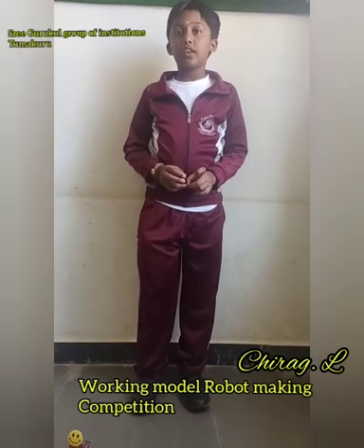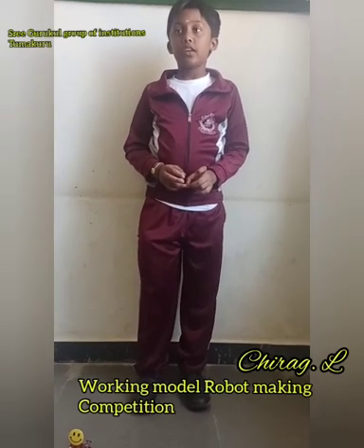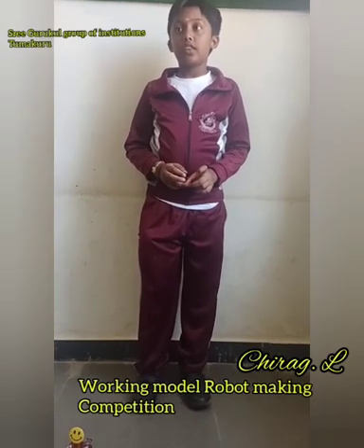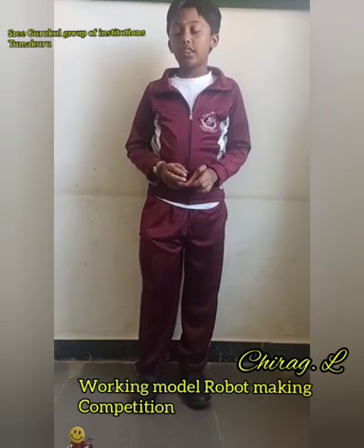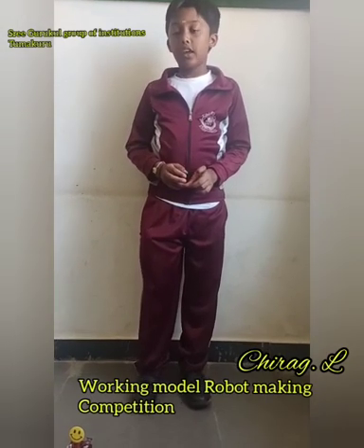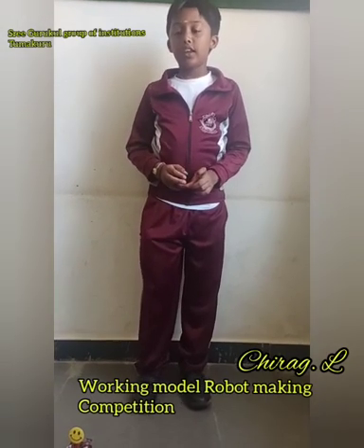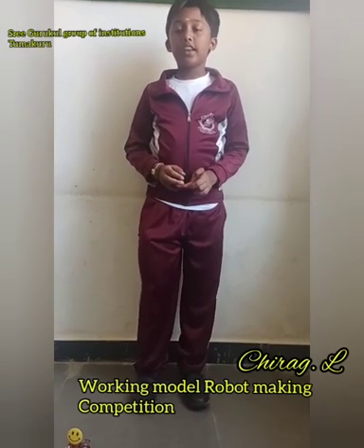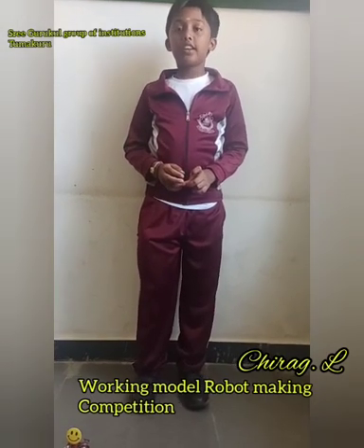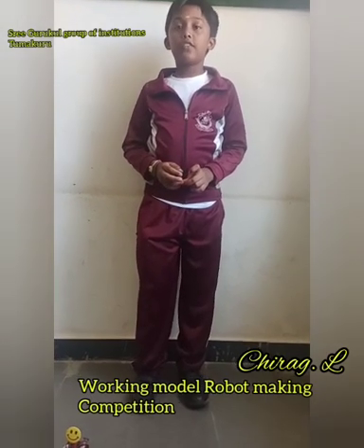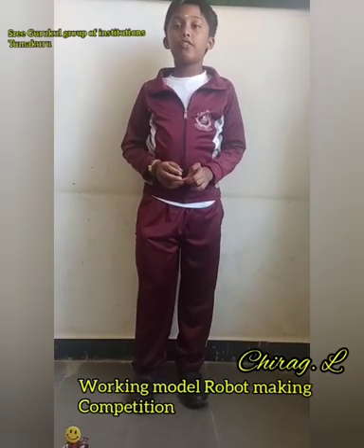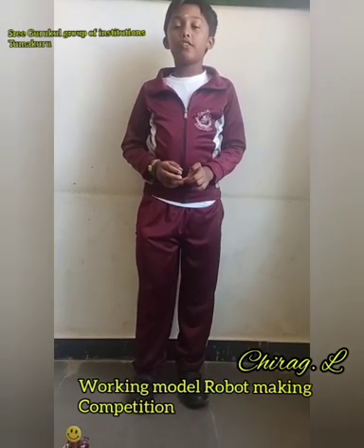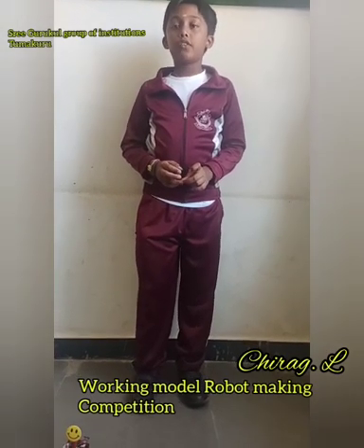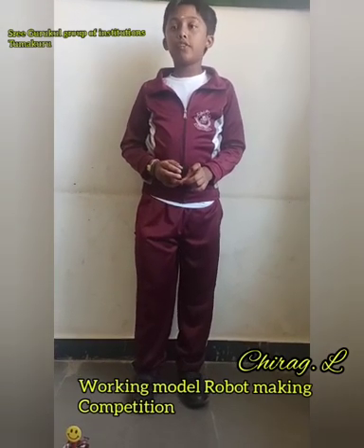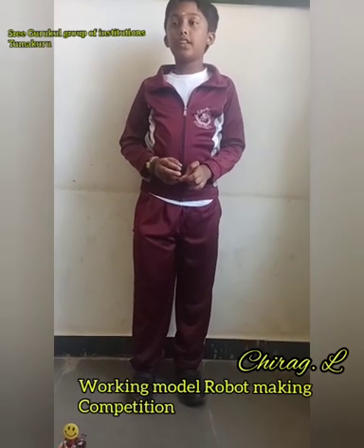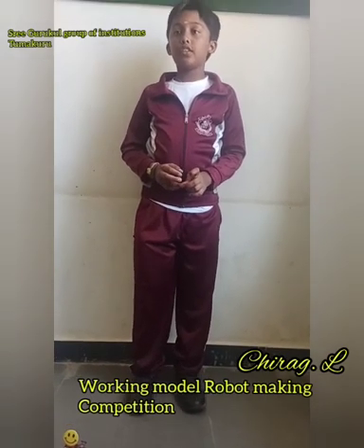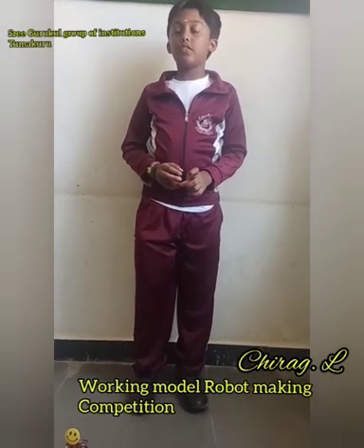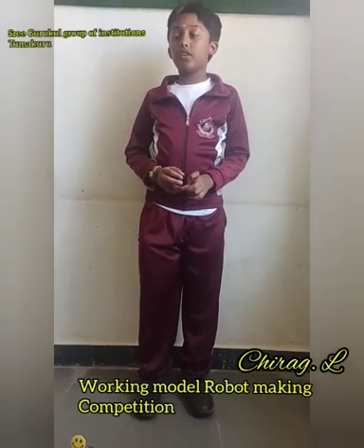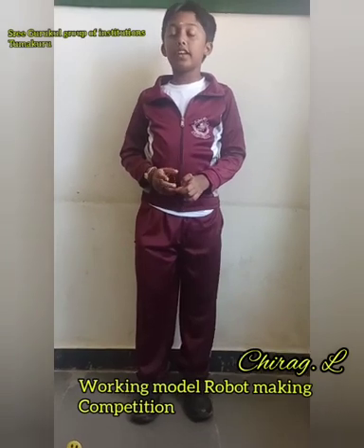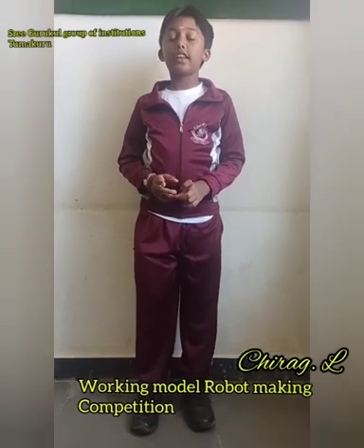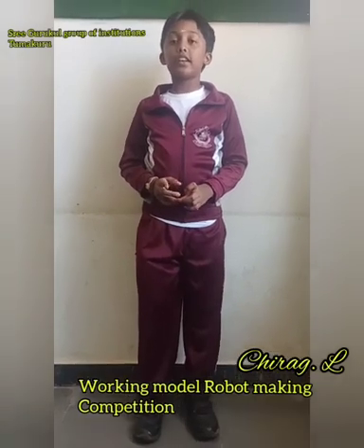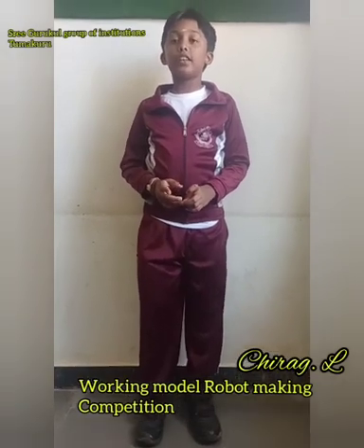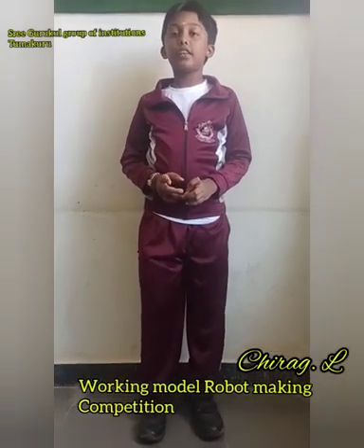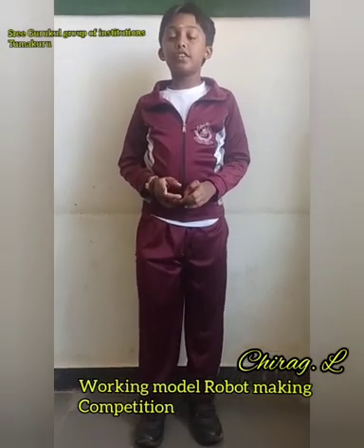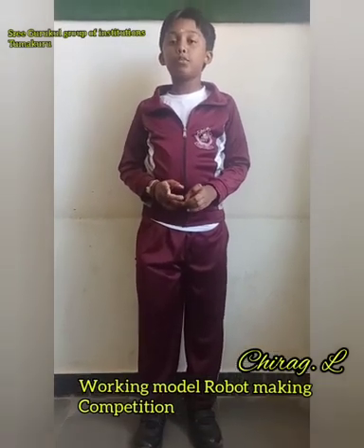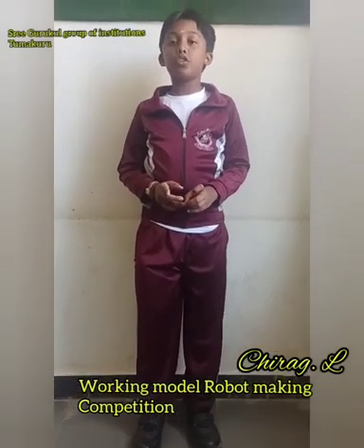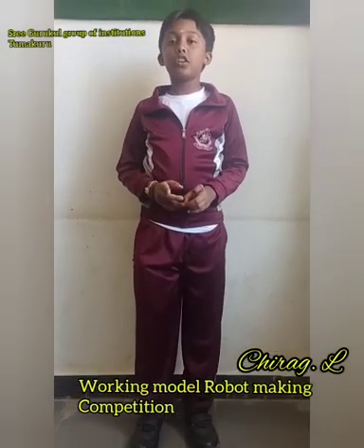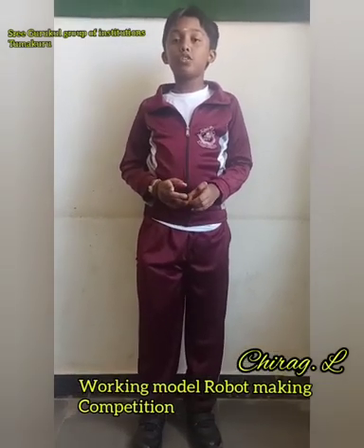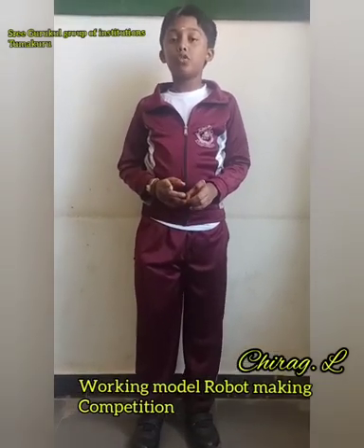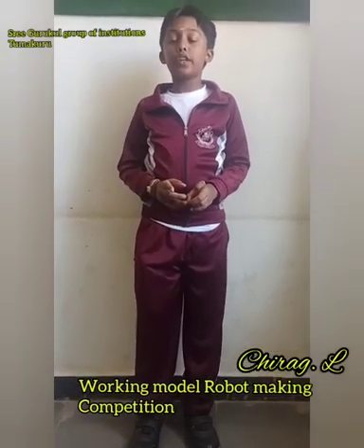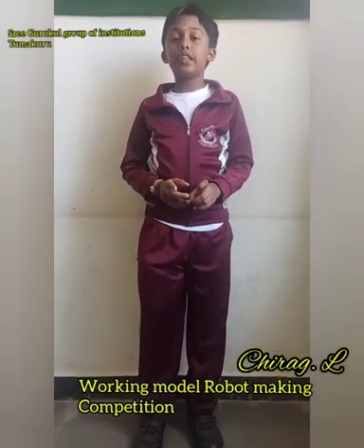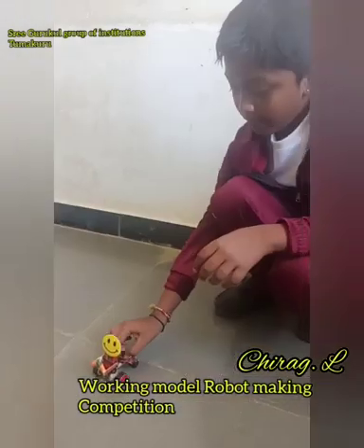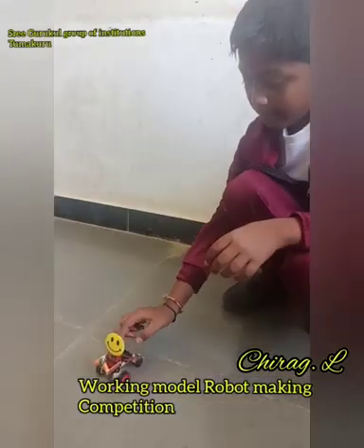I connected the DC motors to the wheels.